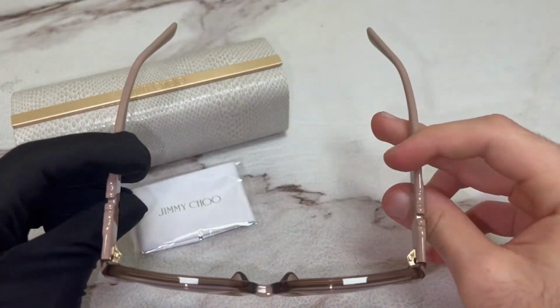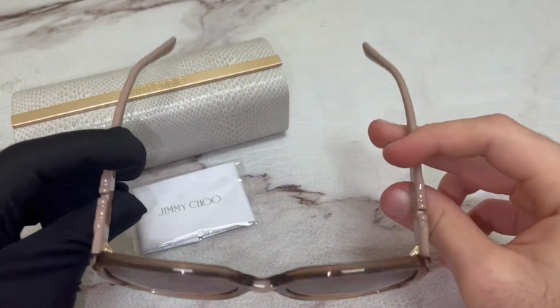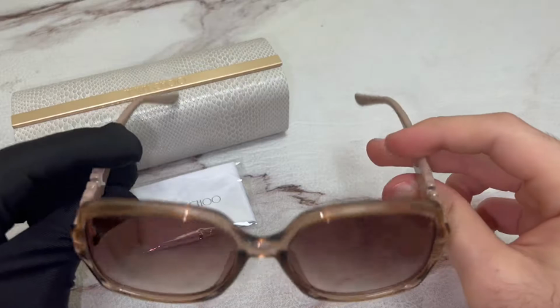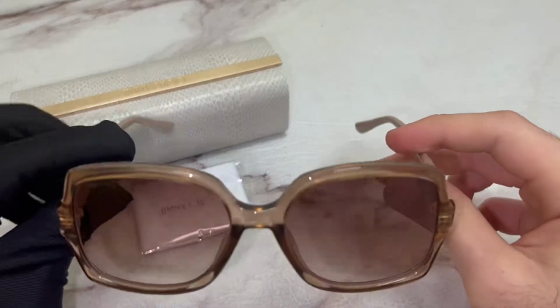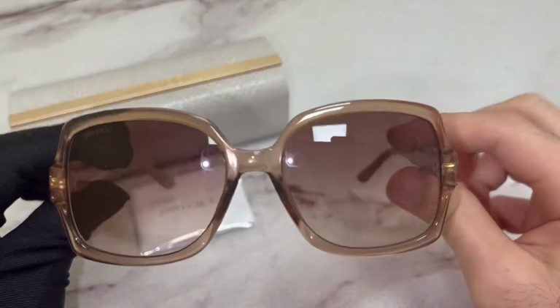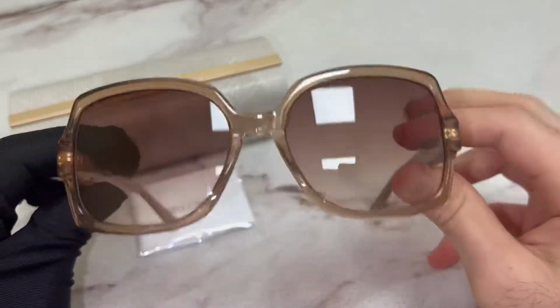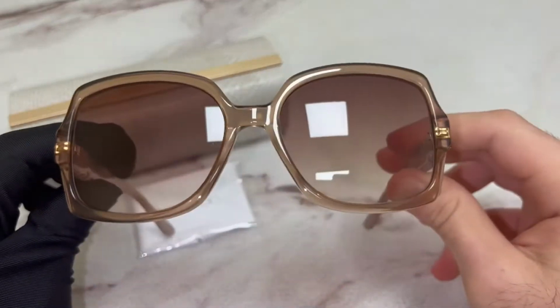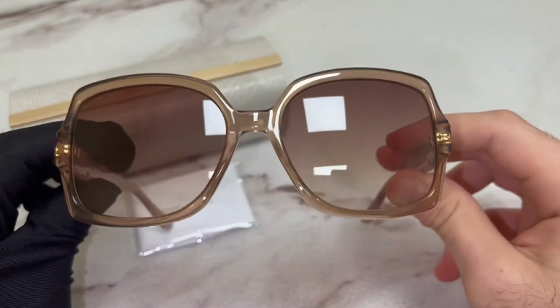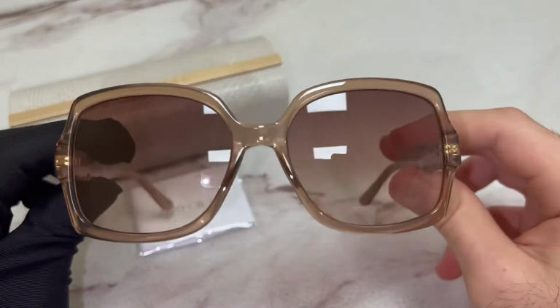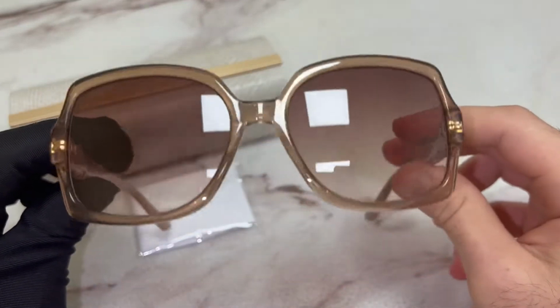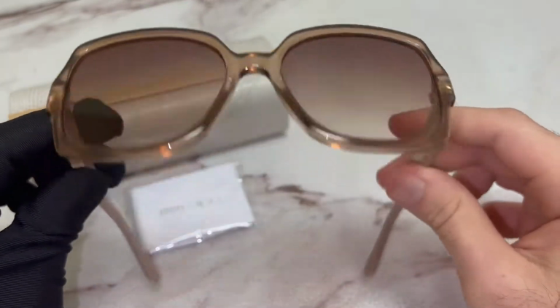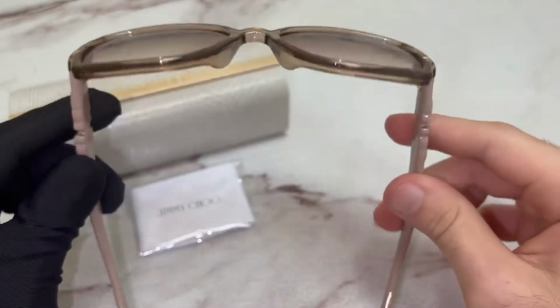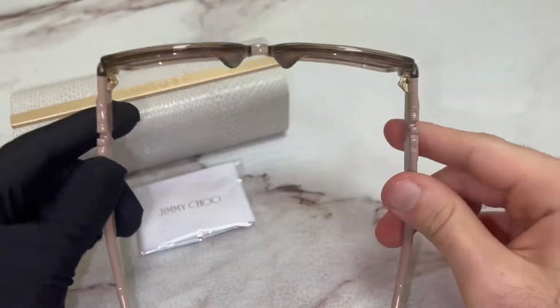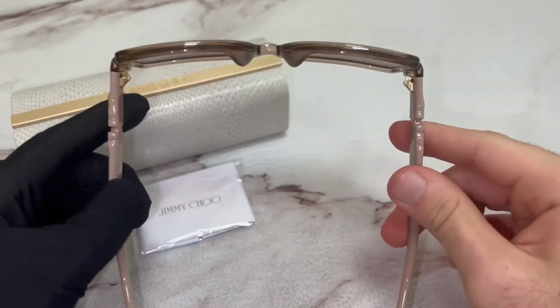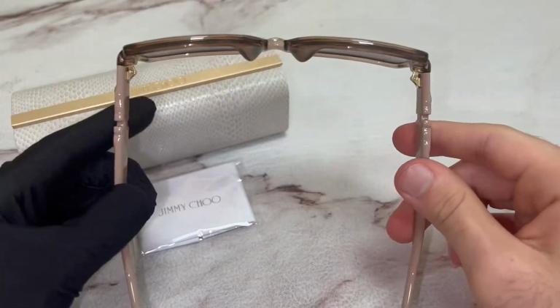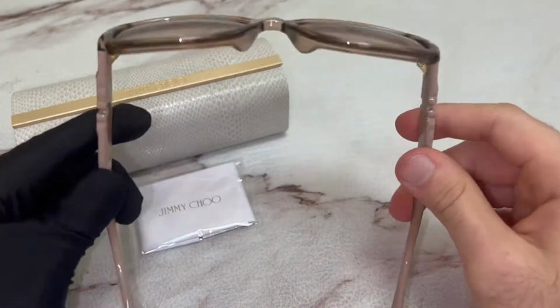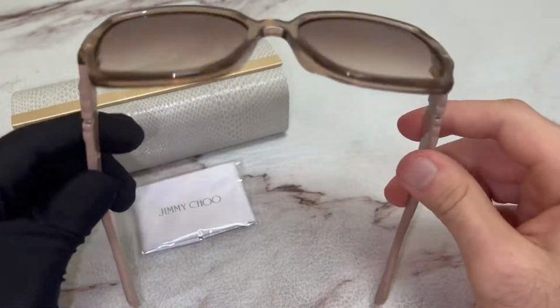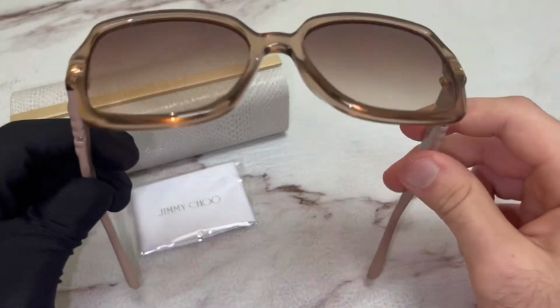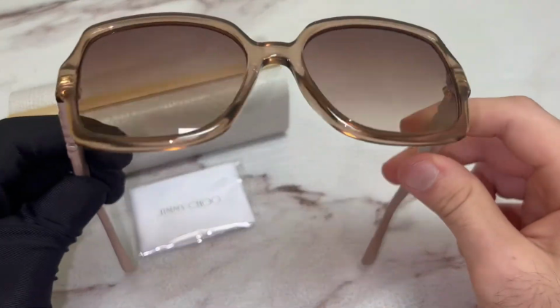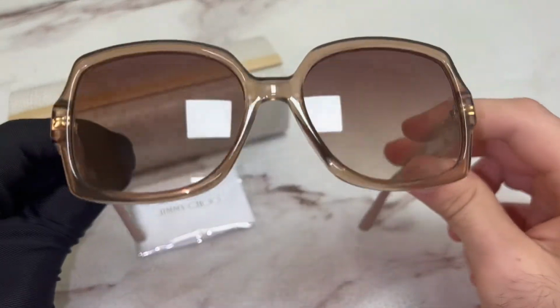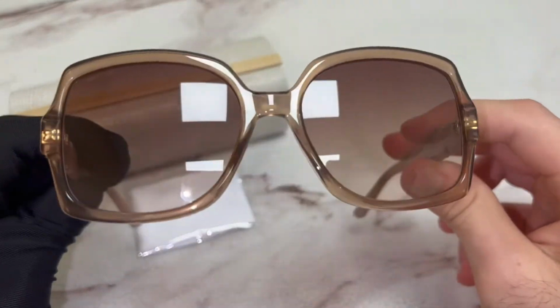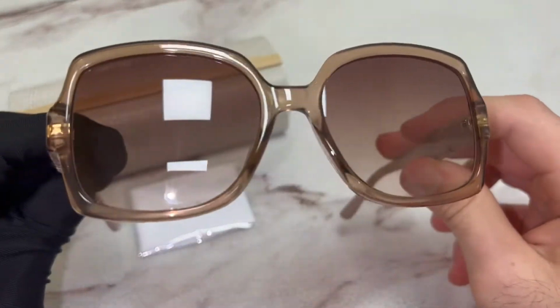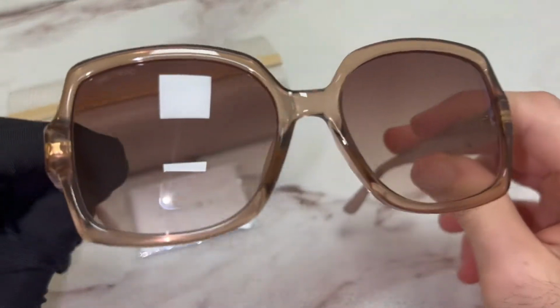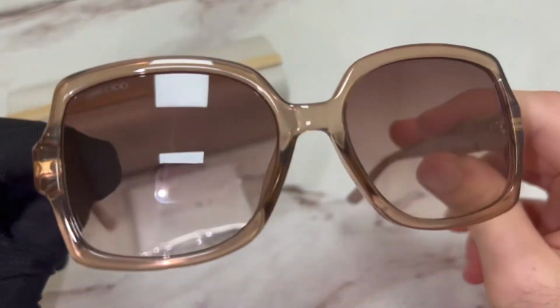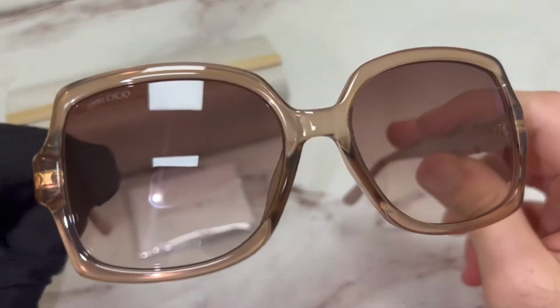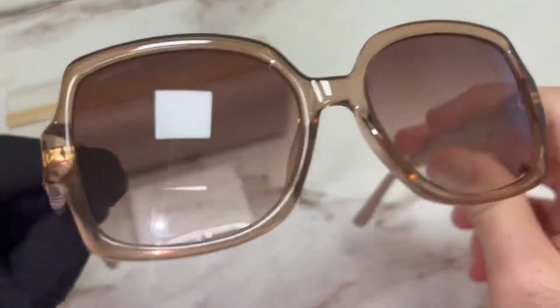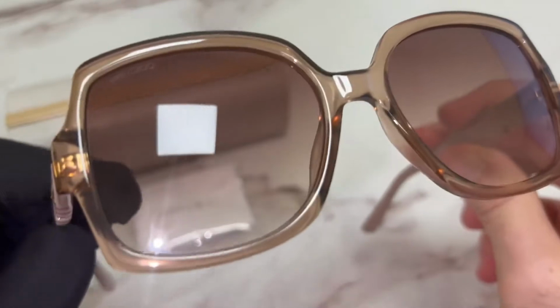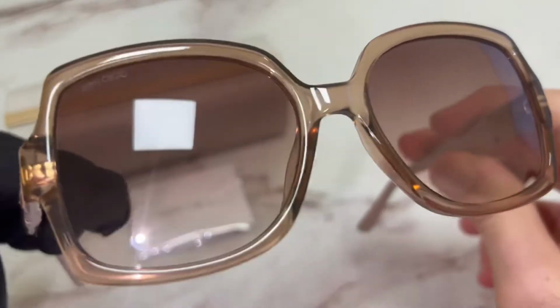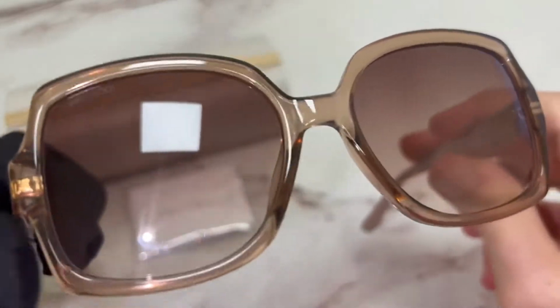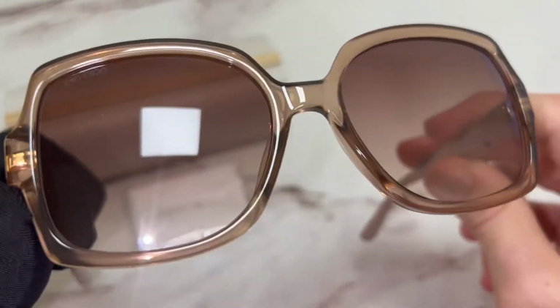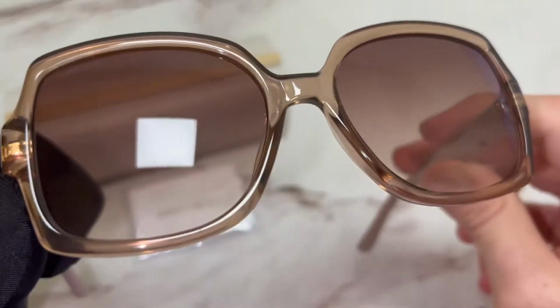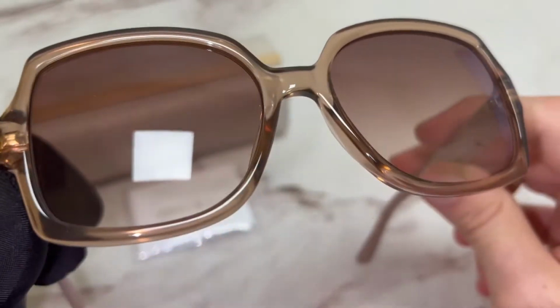The color of the frame is nude and the lenses are a brown gradient.